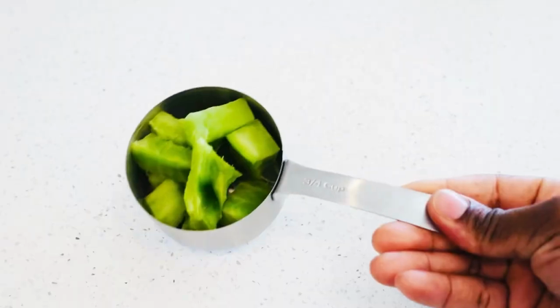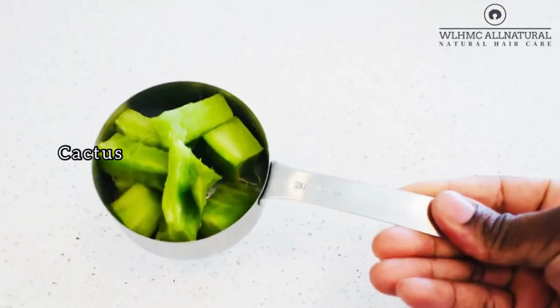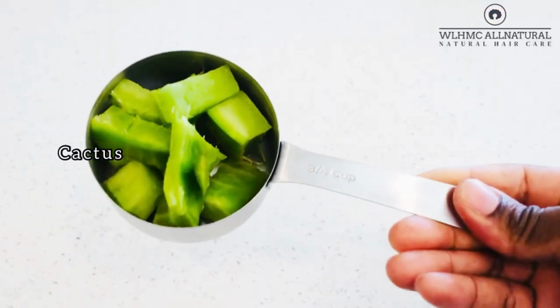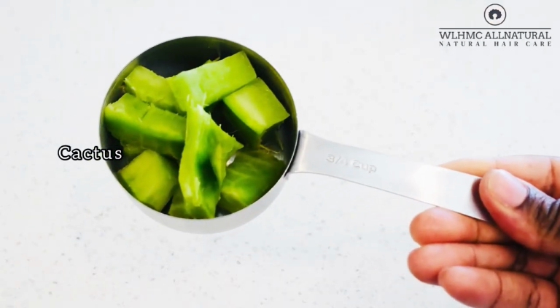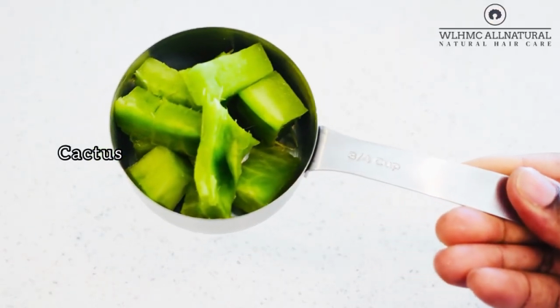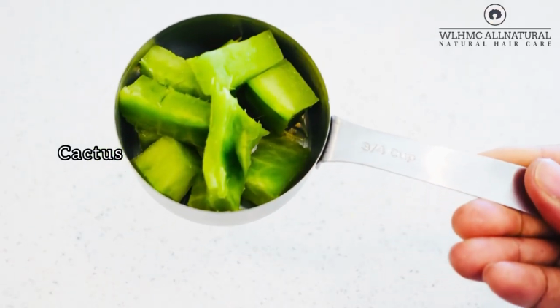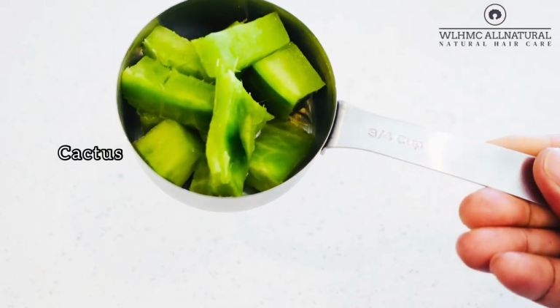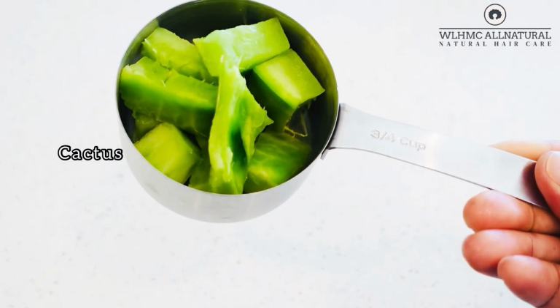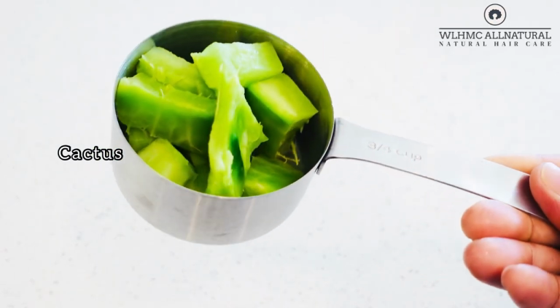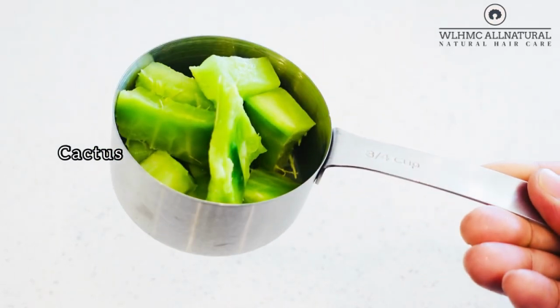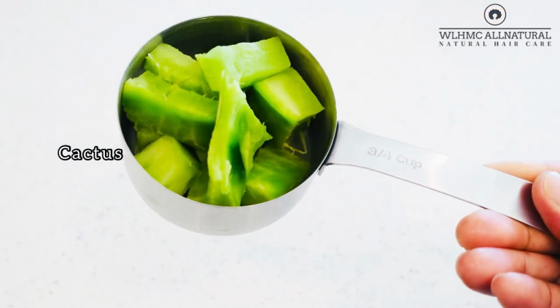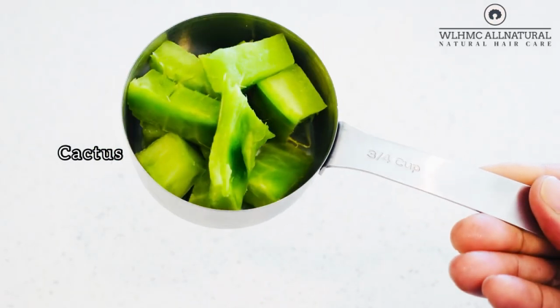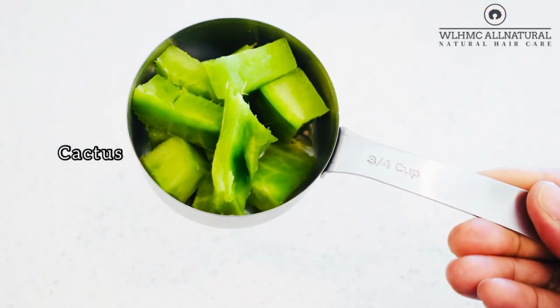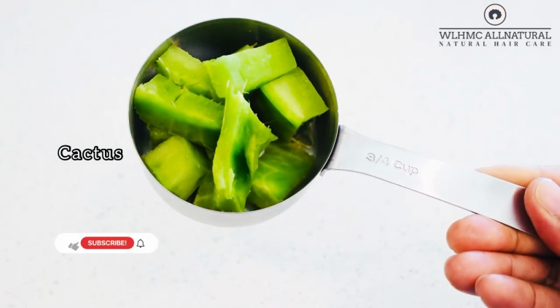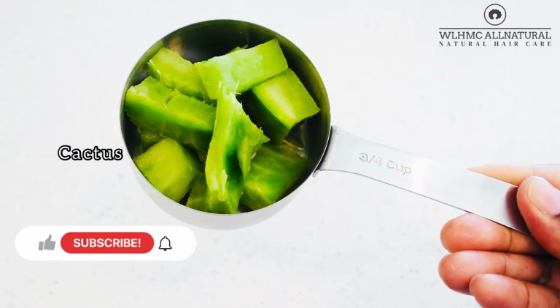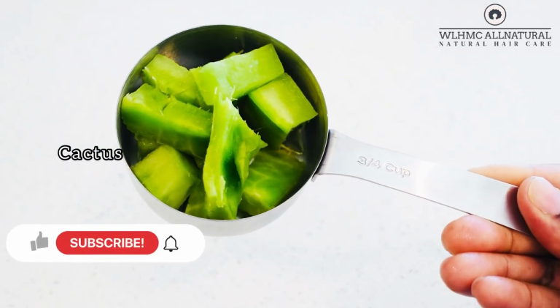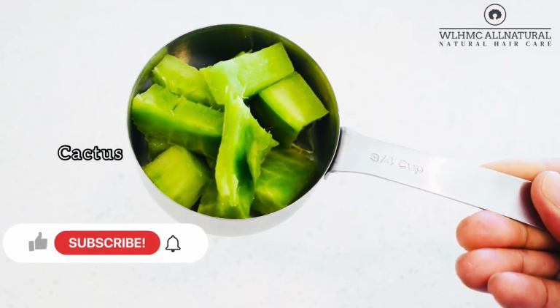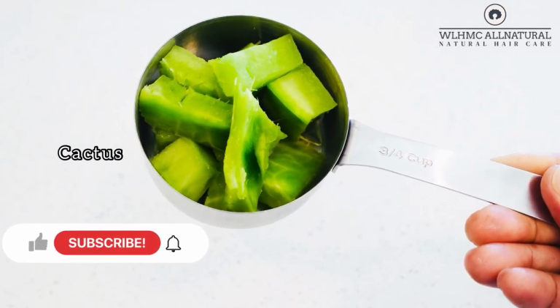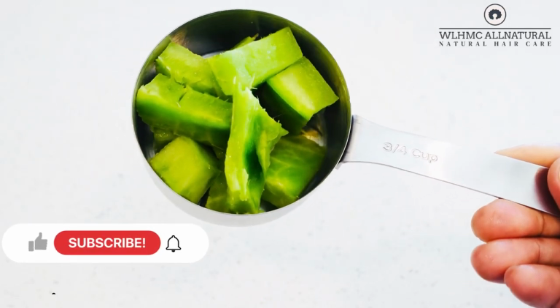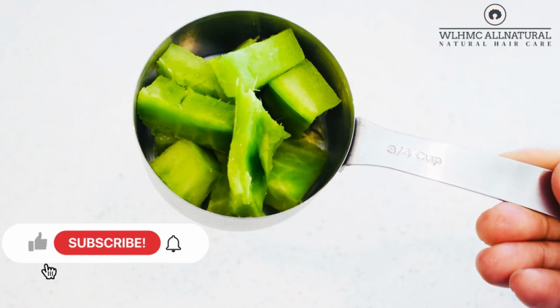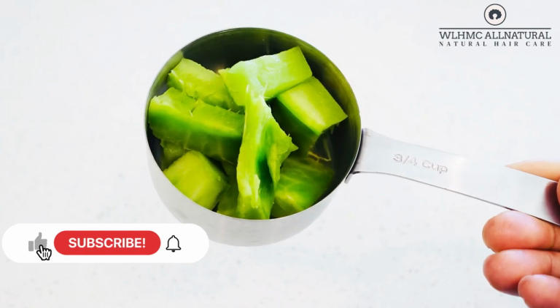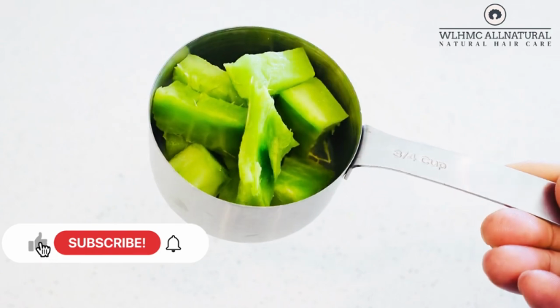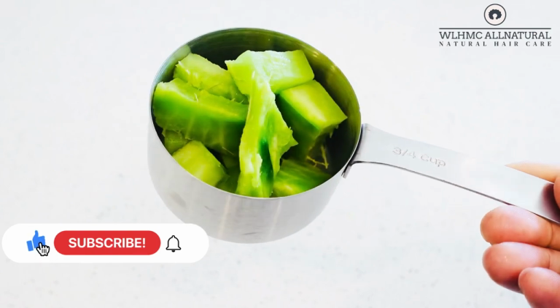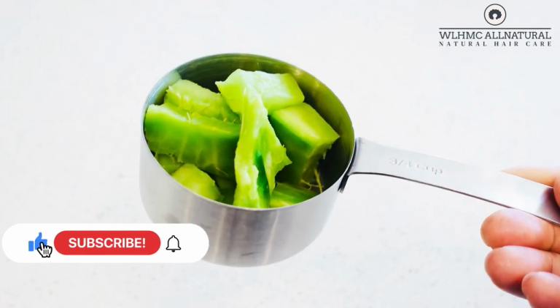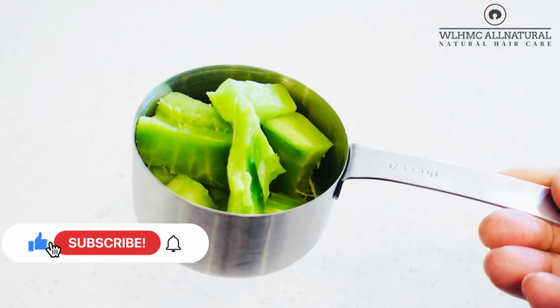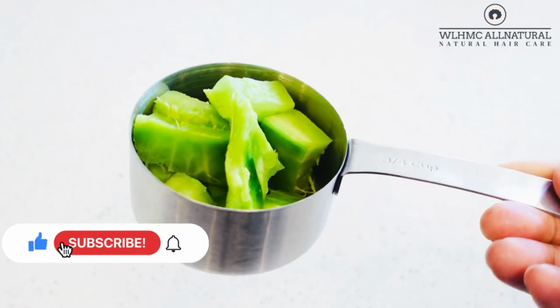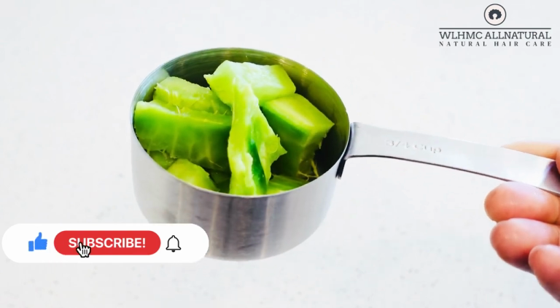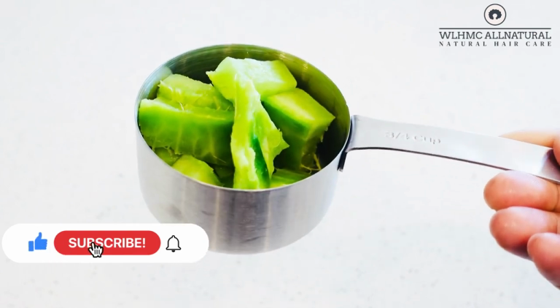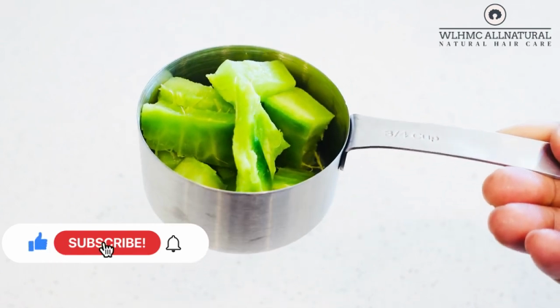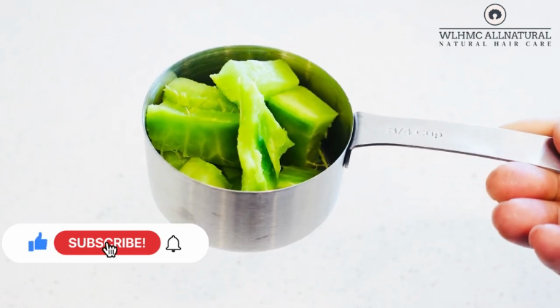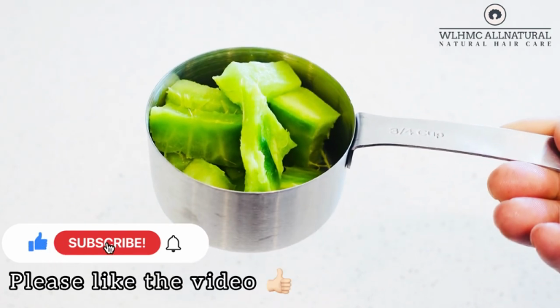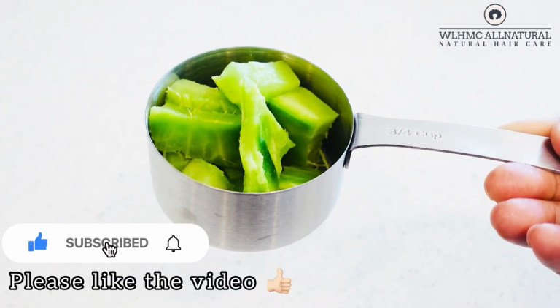Welcome back, lovelies! If you're new to my channel, subscribe. If you are a regular watcher, please like the video.